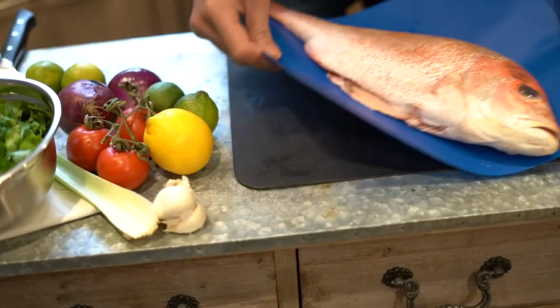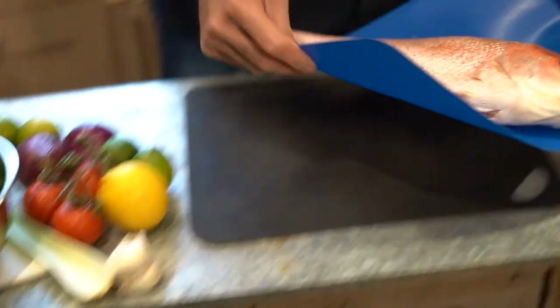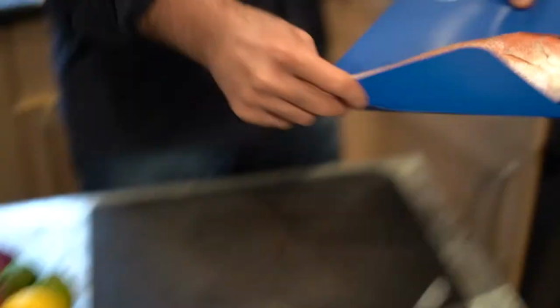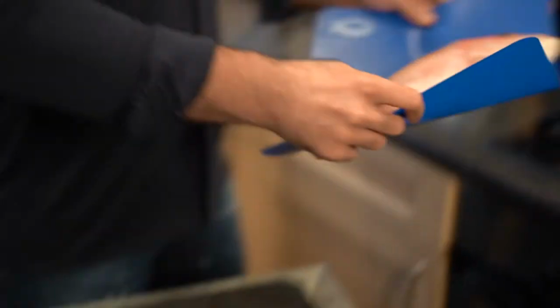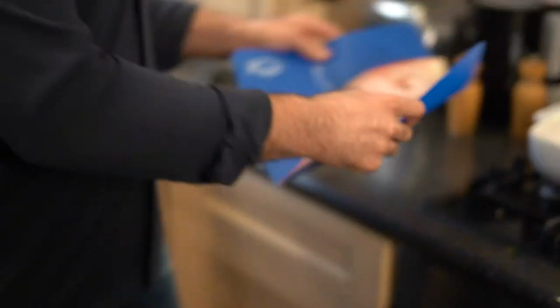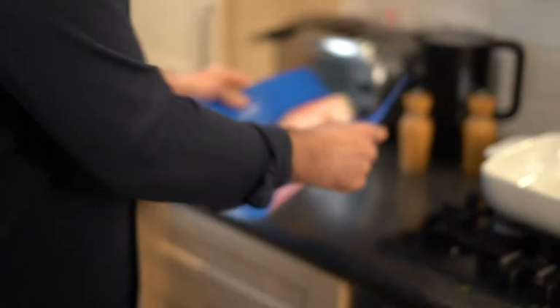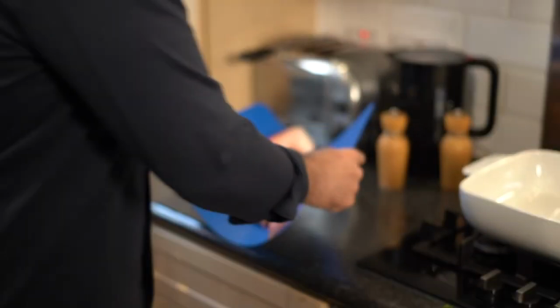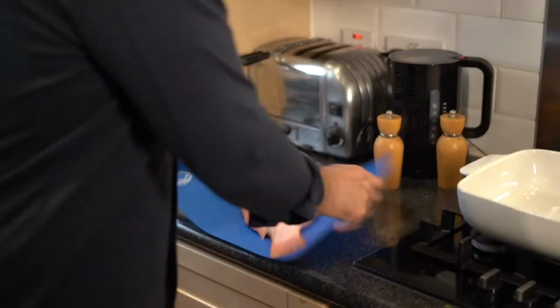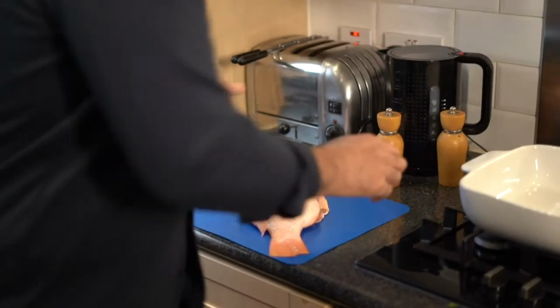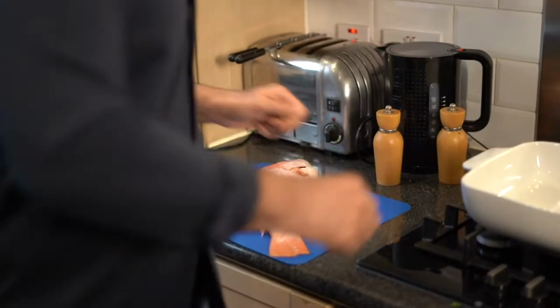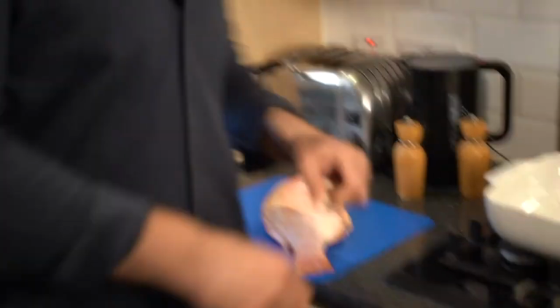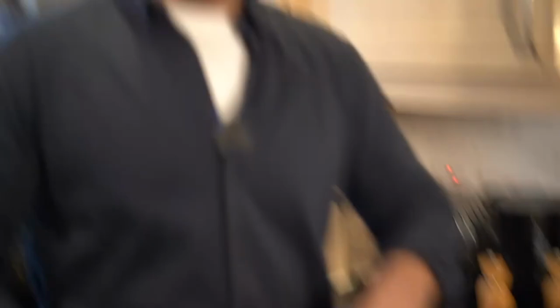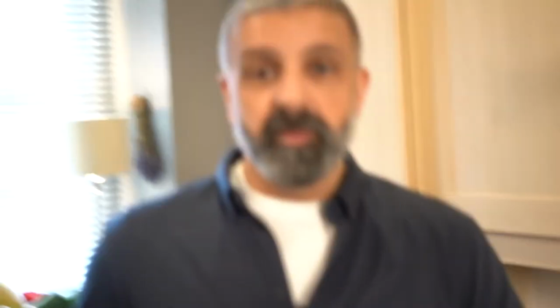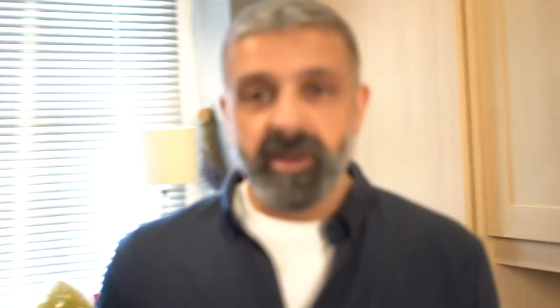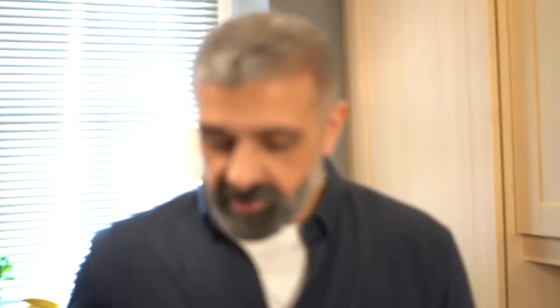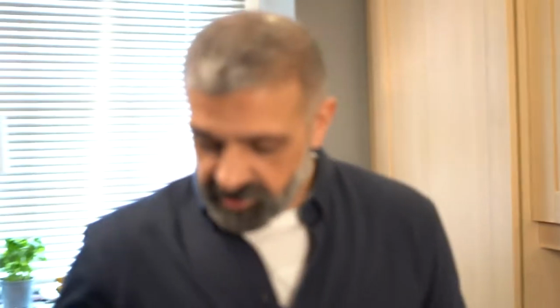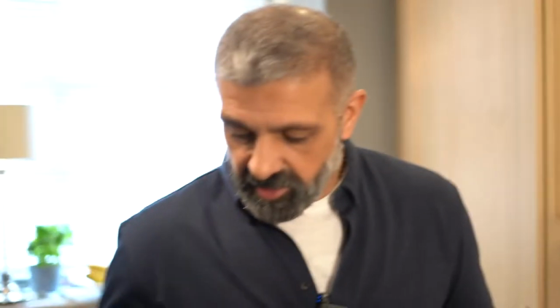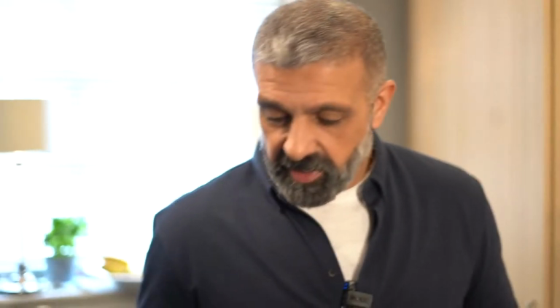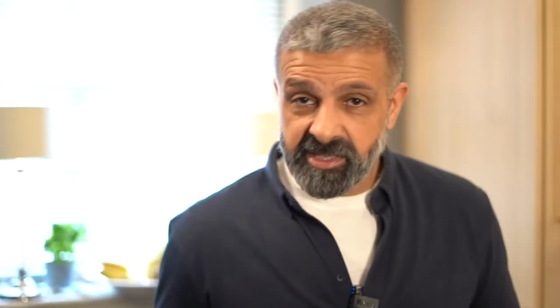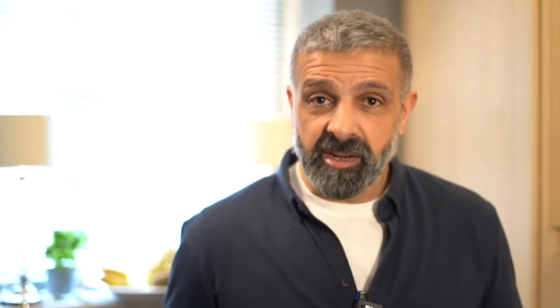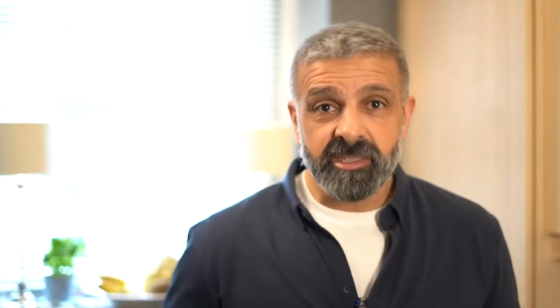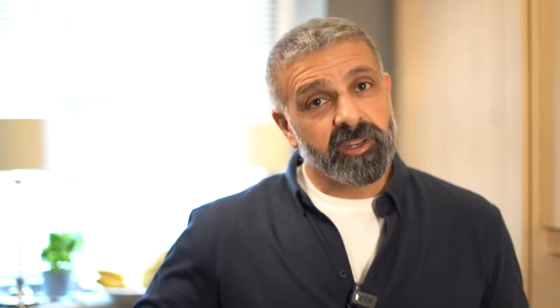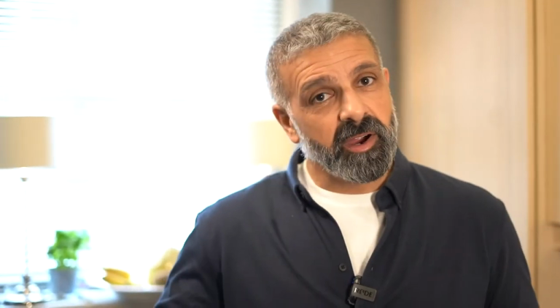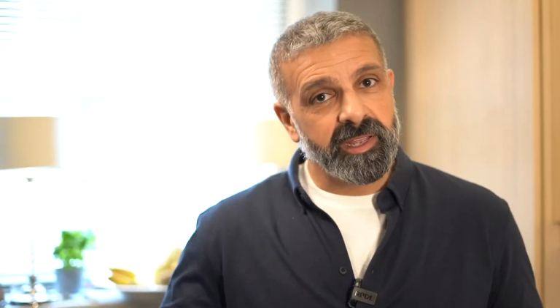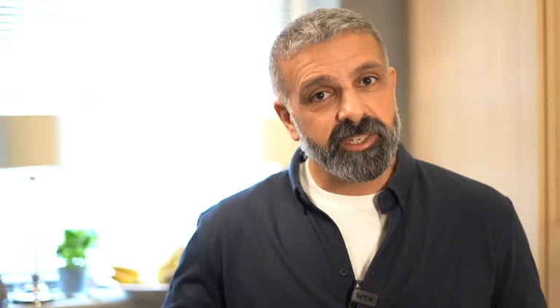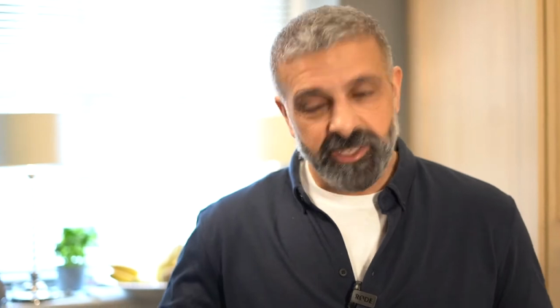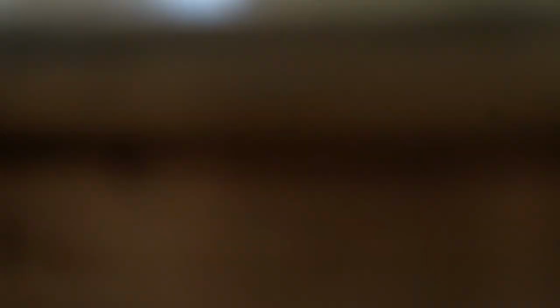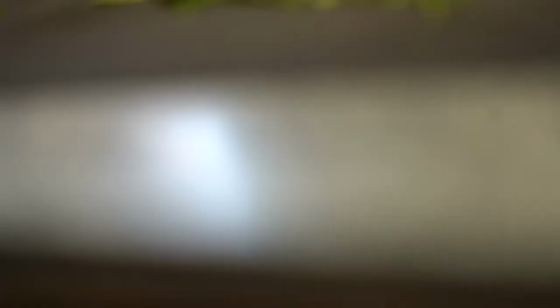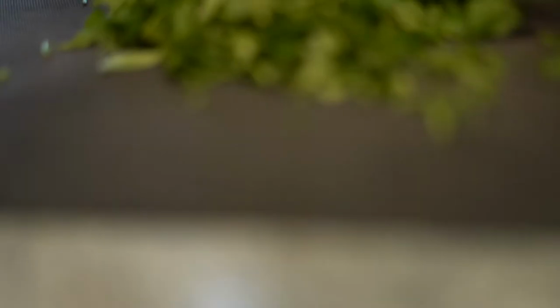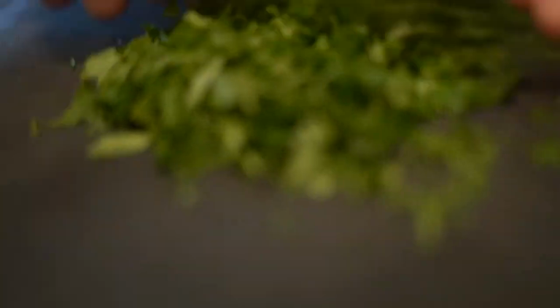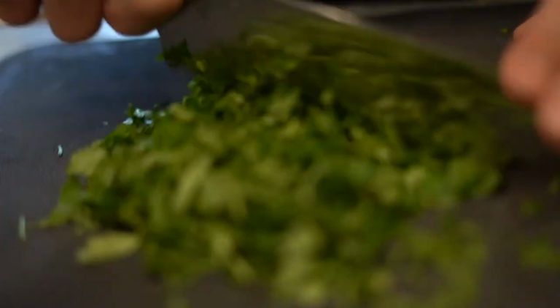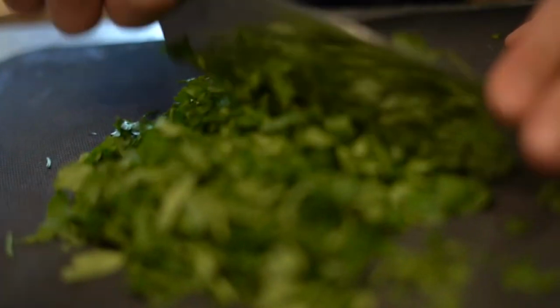This baby goes aside and now I'm ready to start my salad garnish. I'm ready to go.